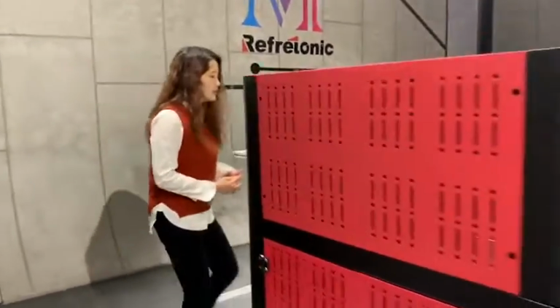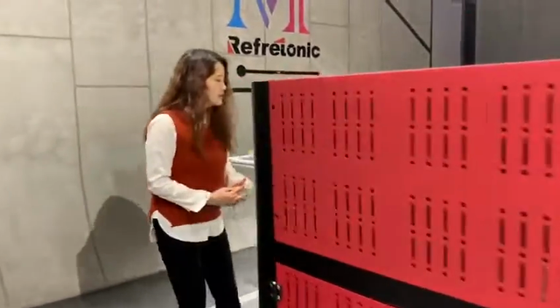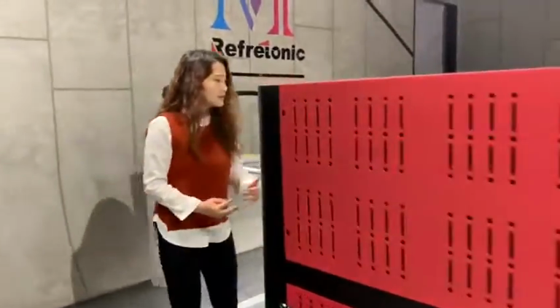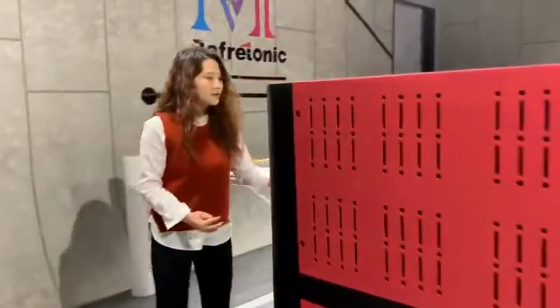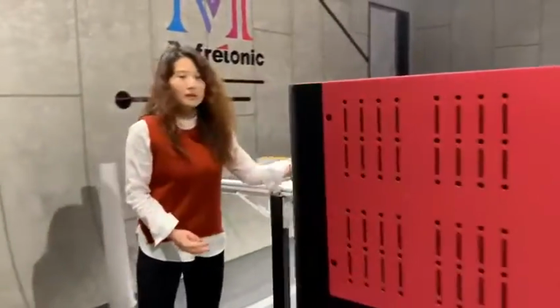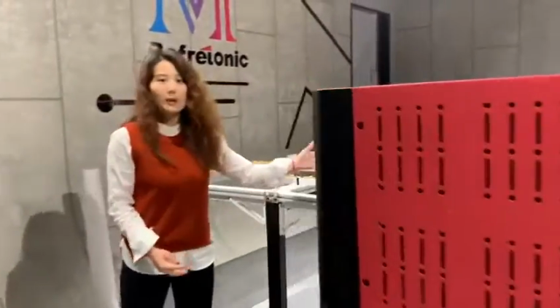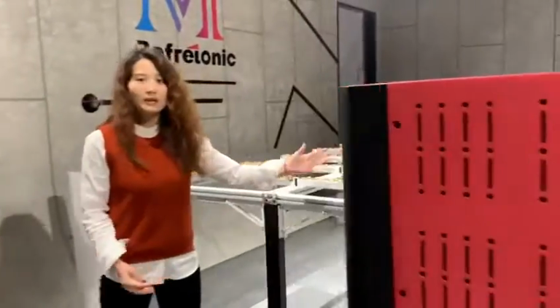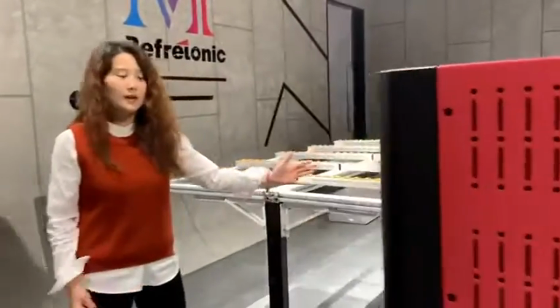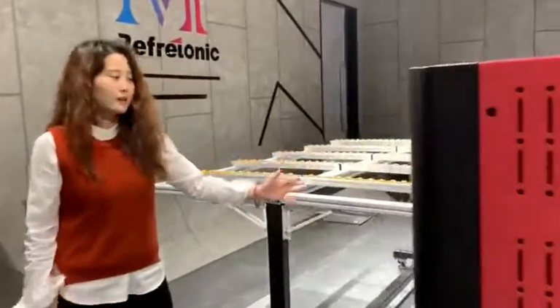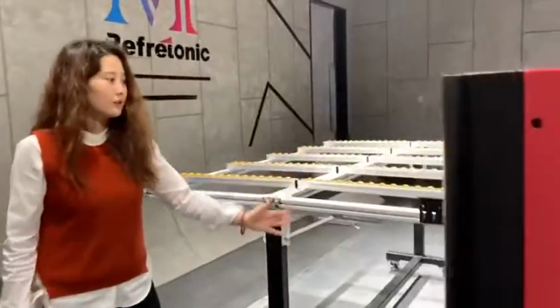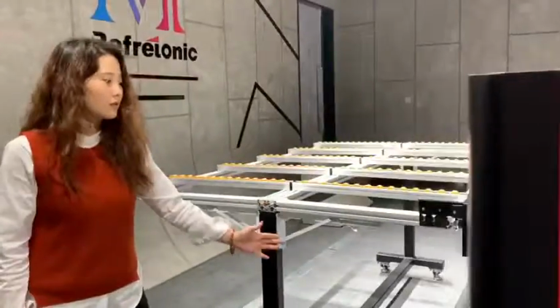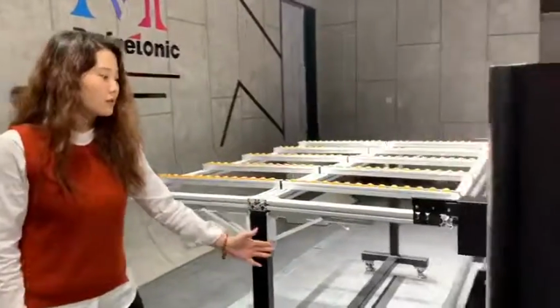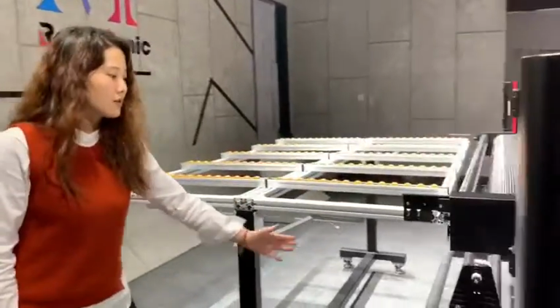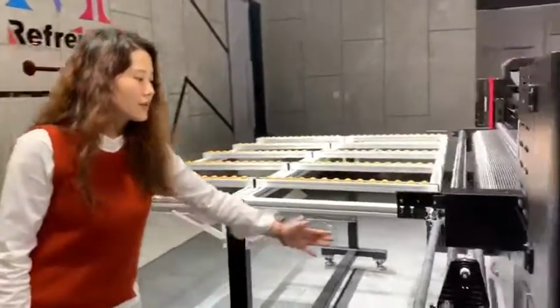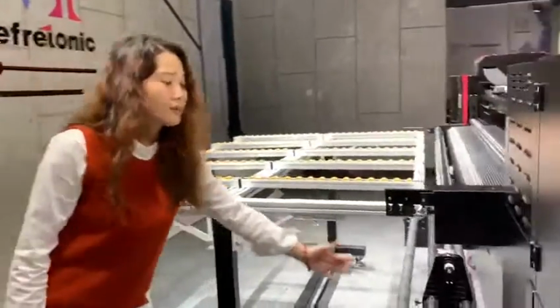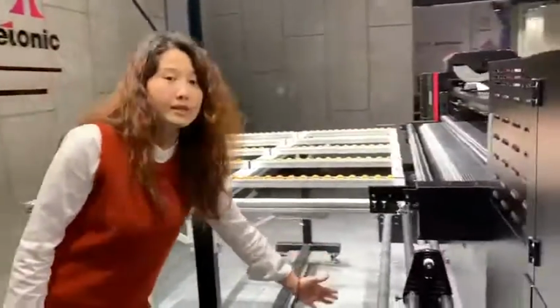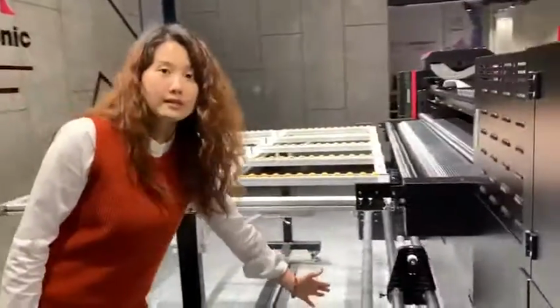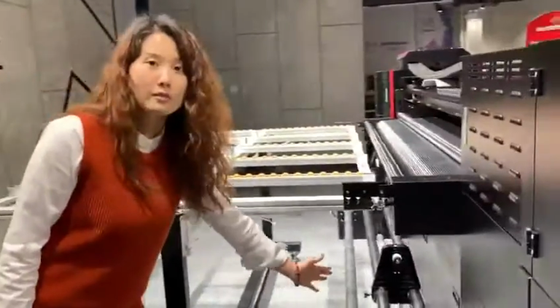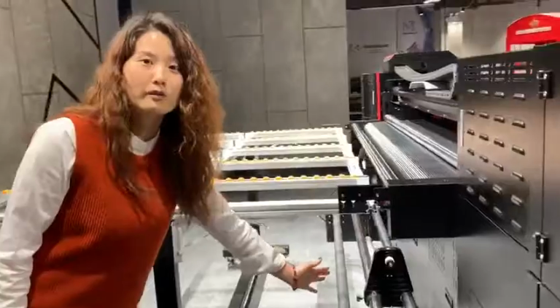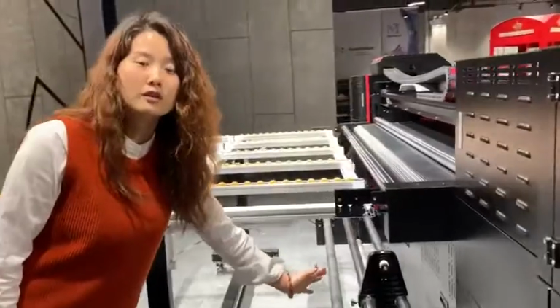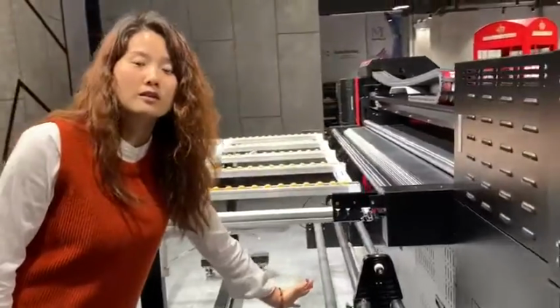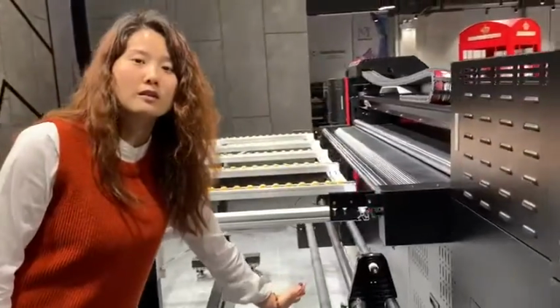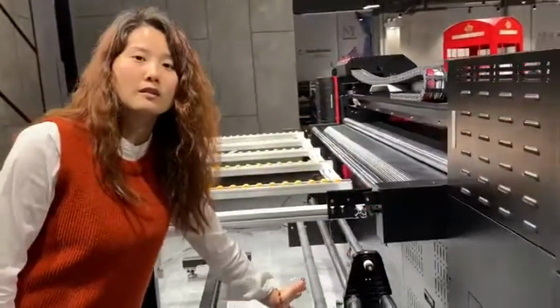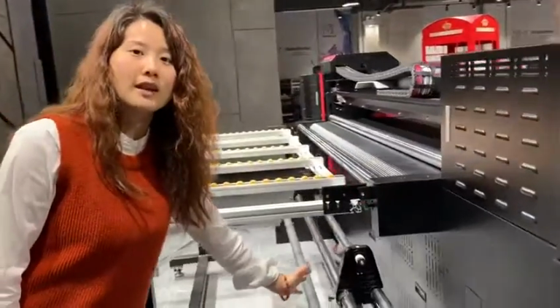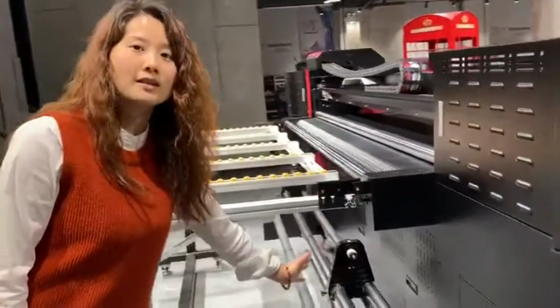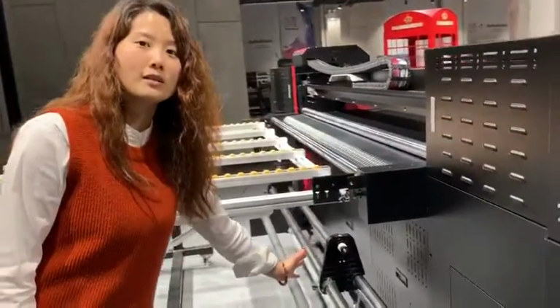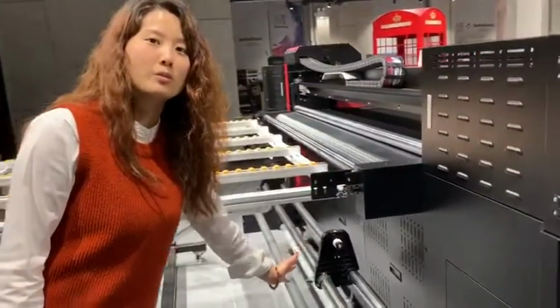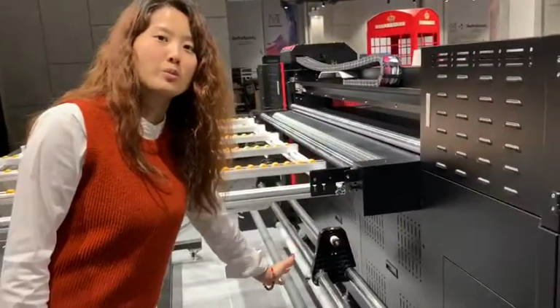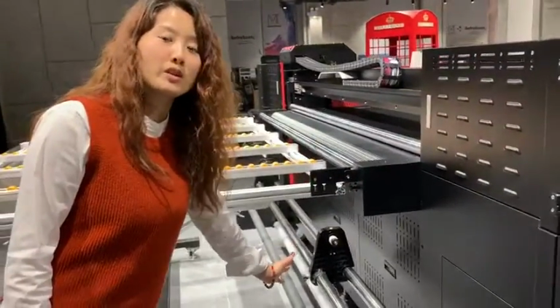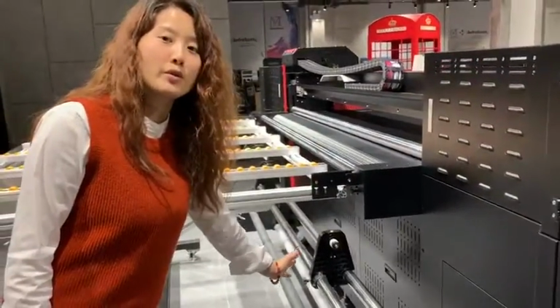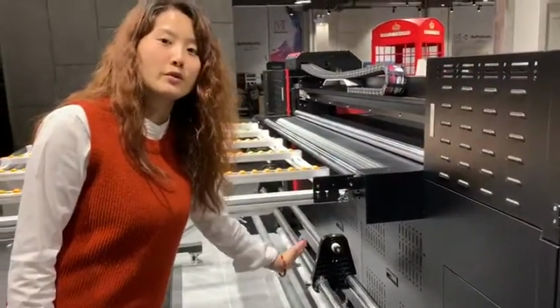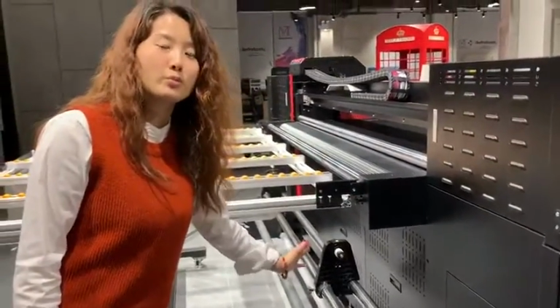This is the back side. The same system here supports flexible materials printing.